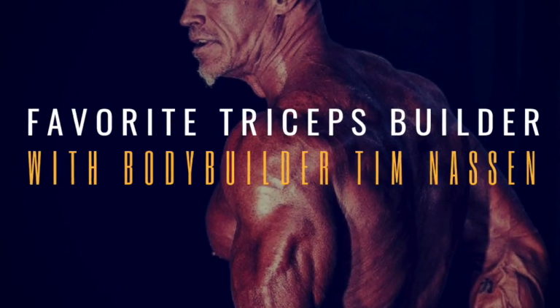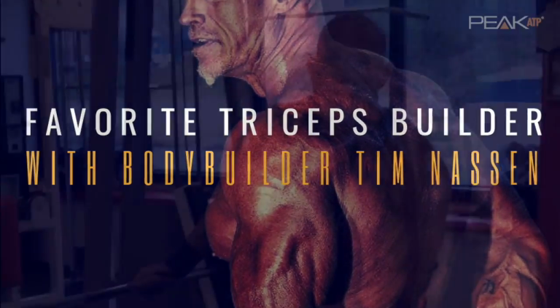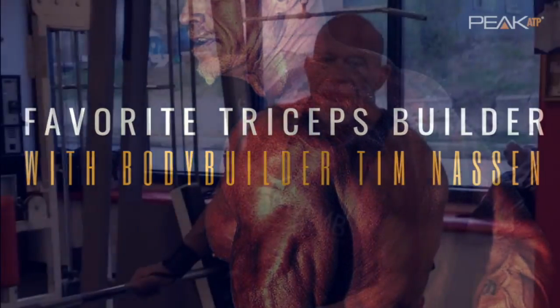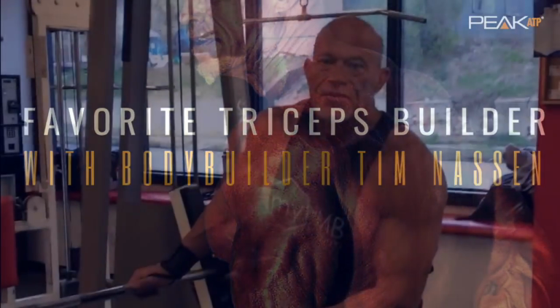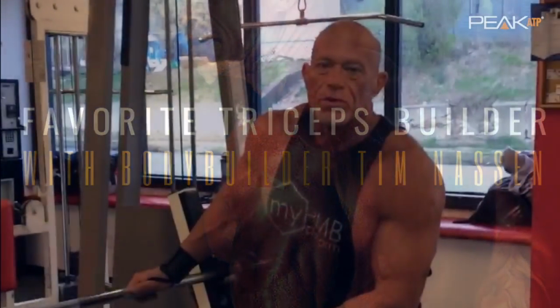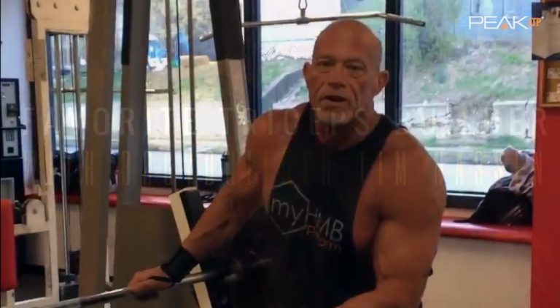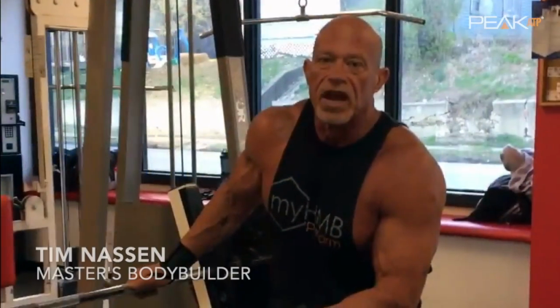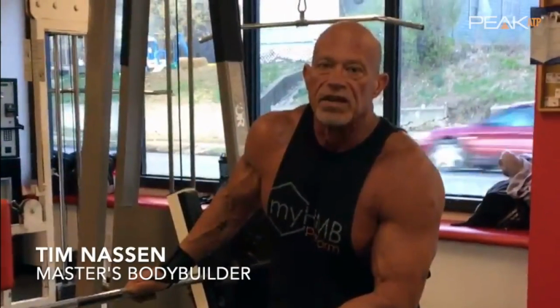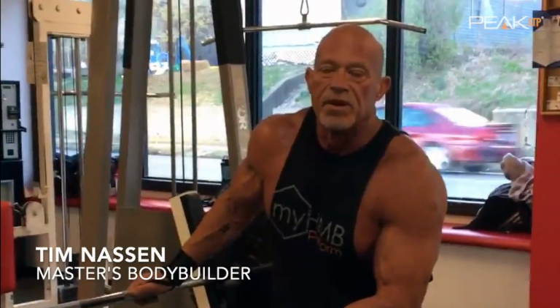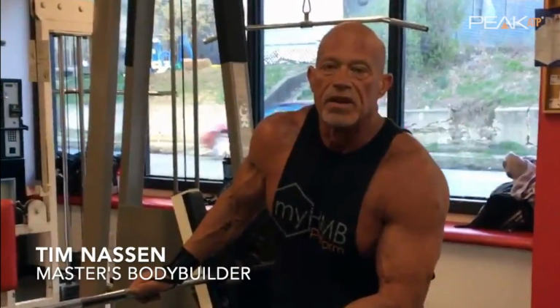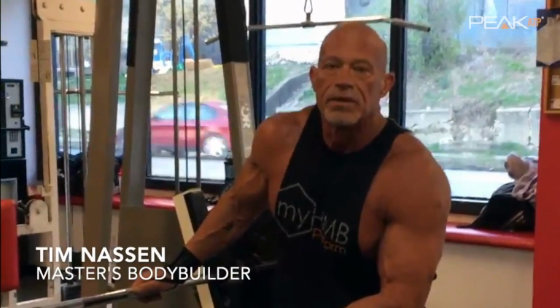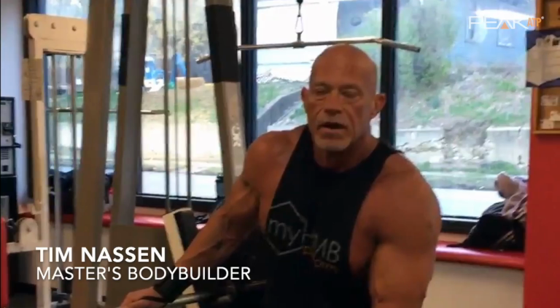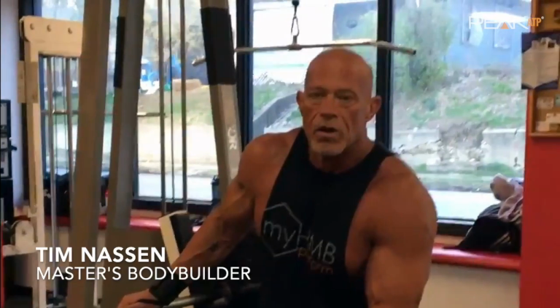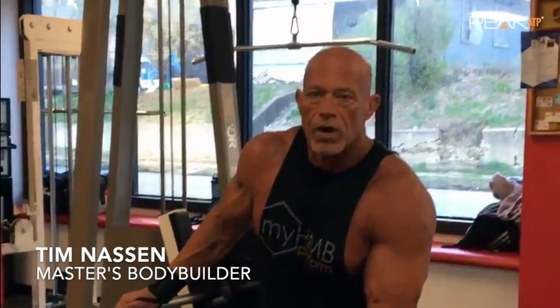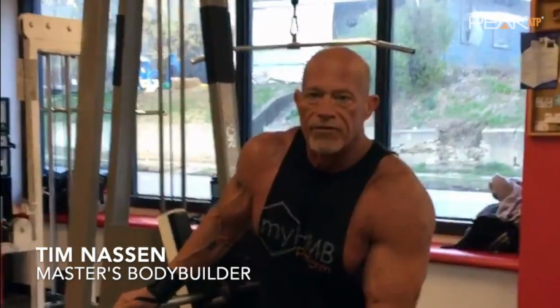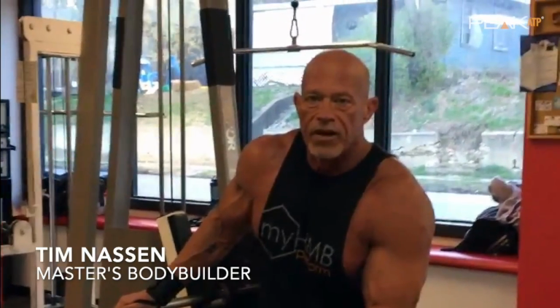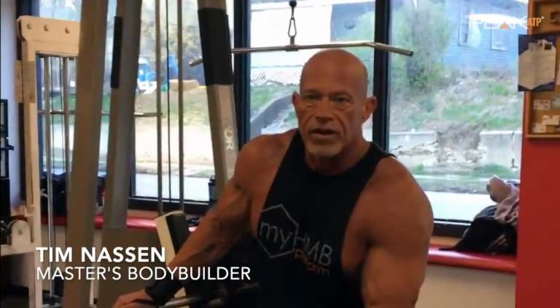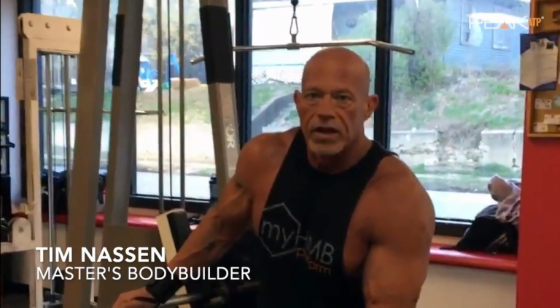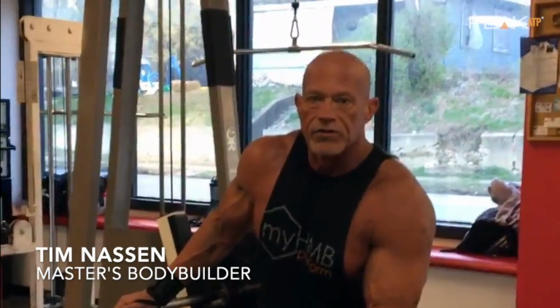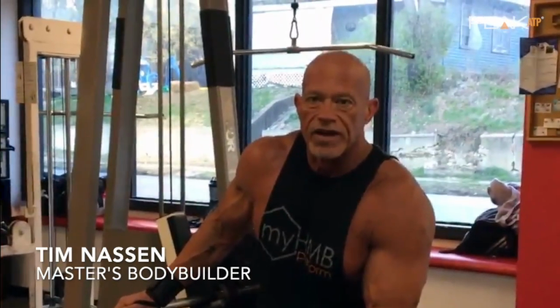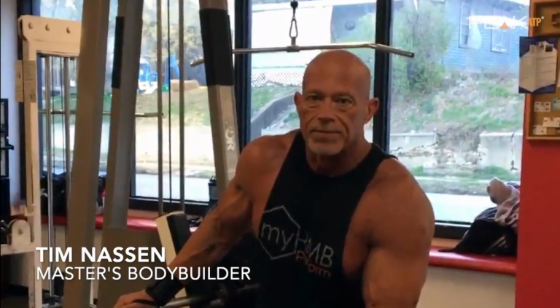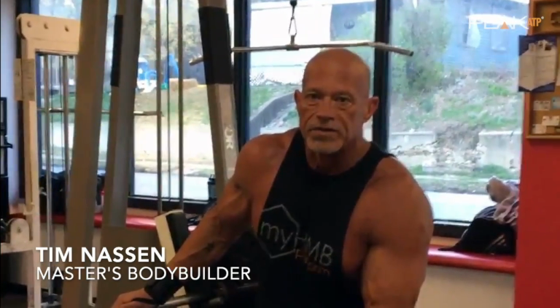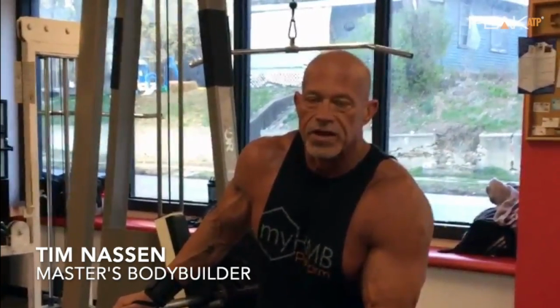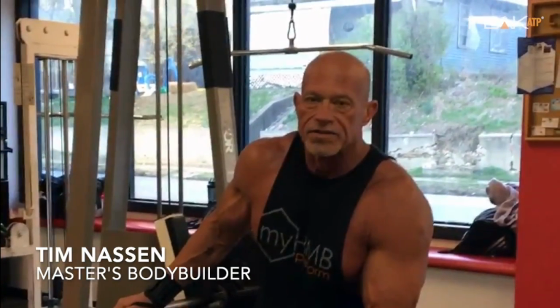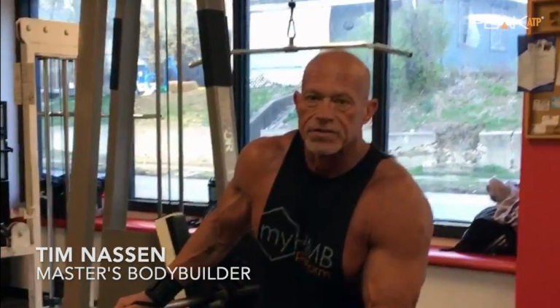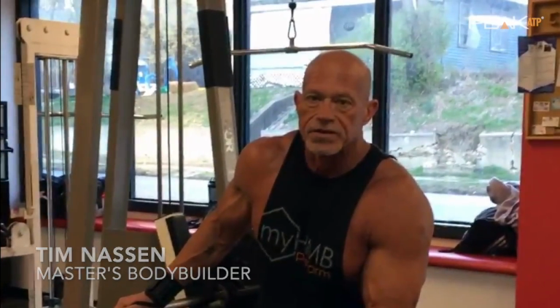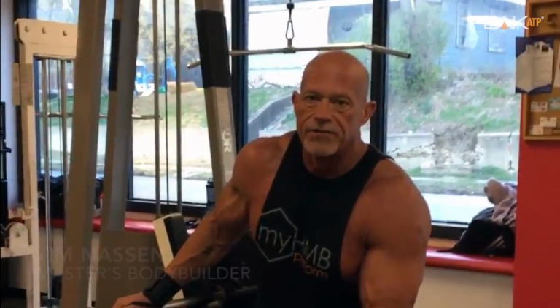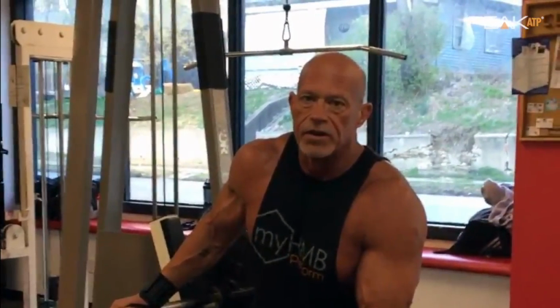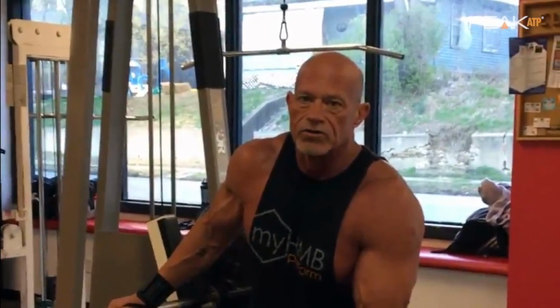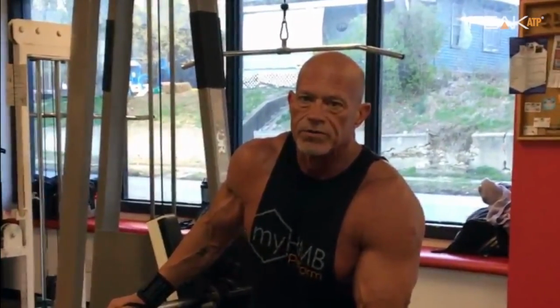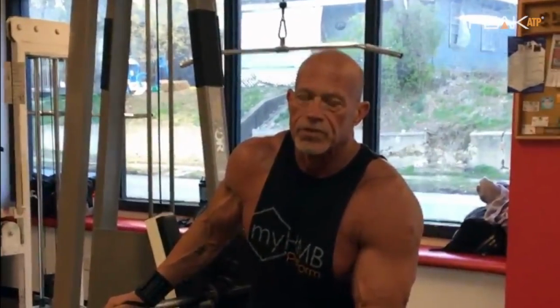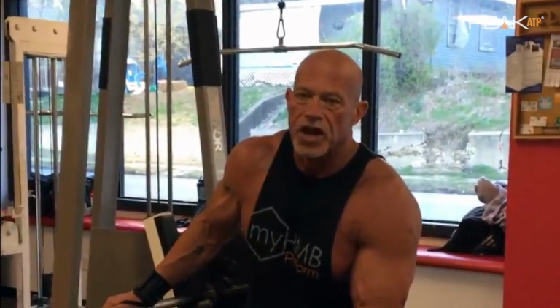Tim Nasson with PKTP. One of my favorite tricep exercises is heavy close grips with chains.